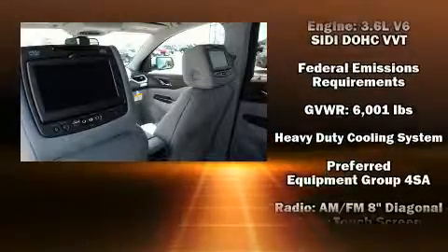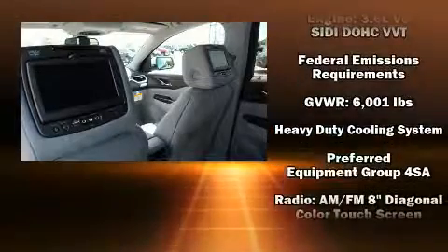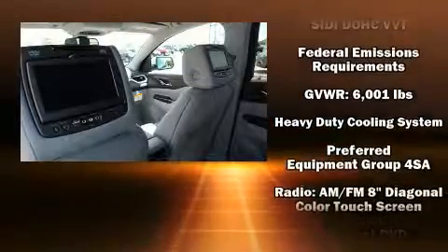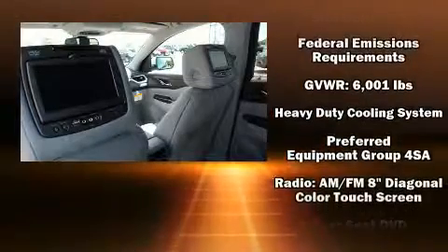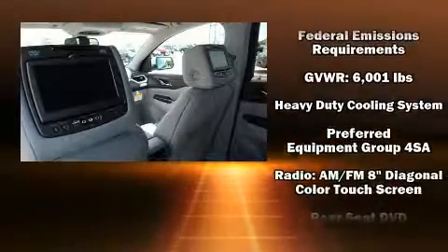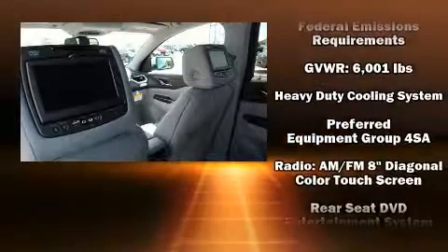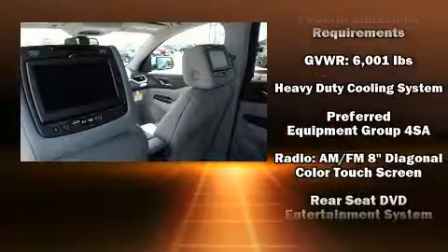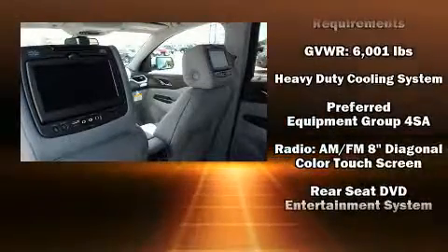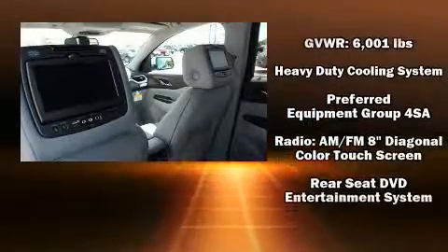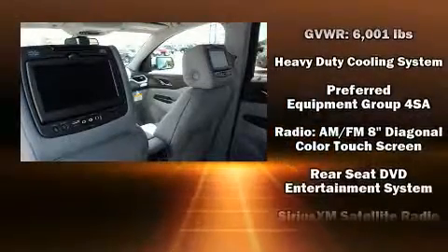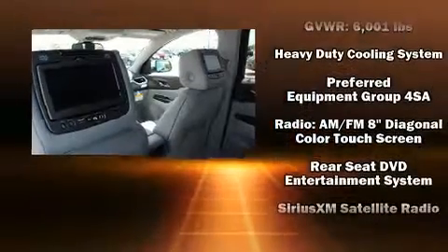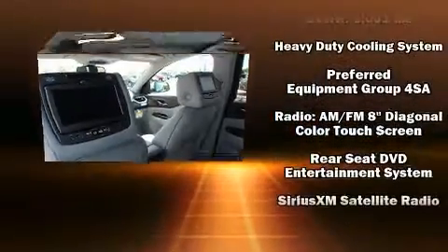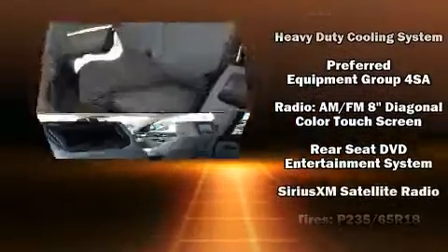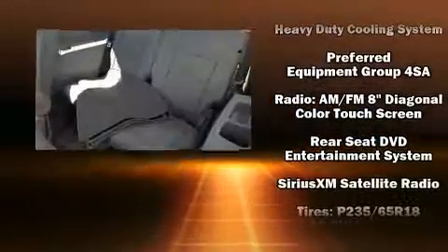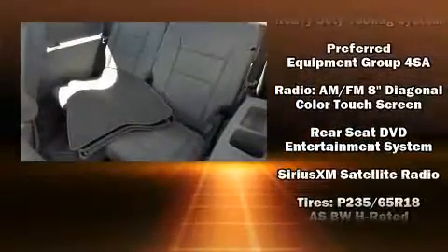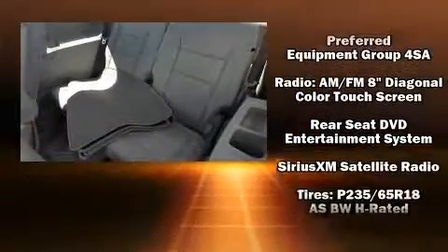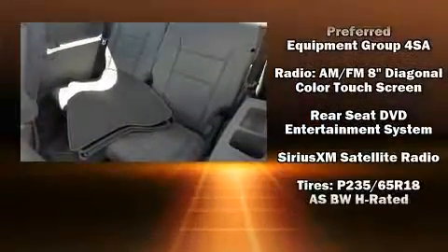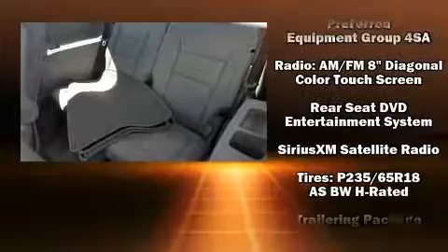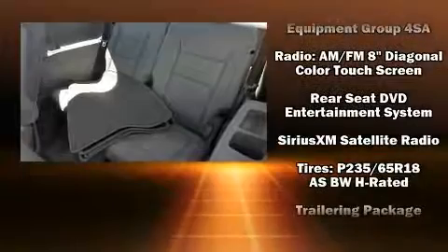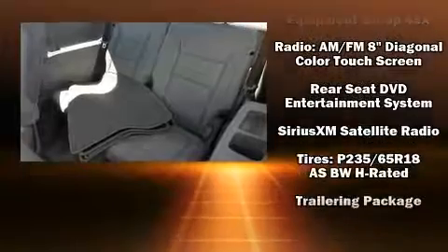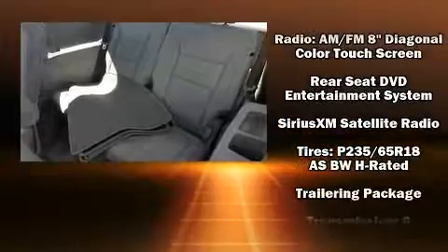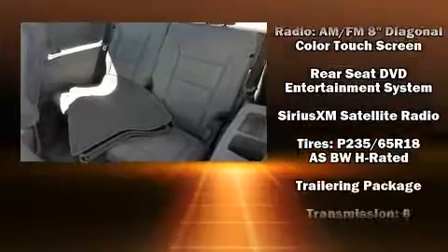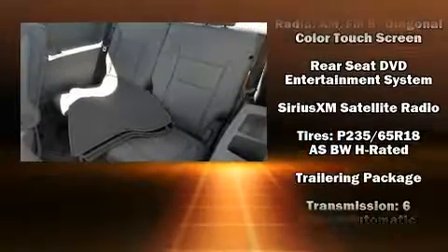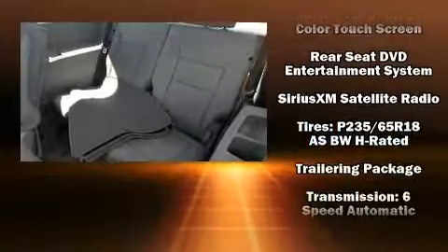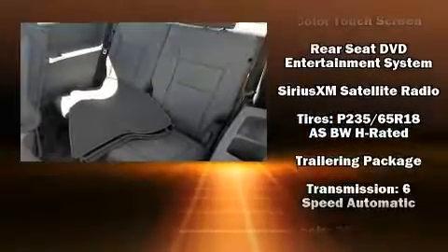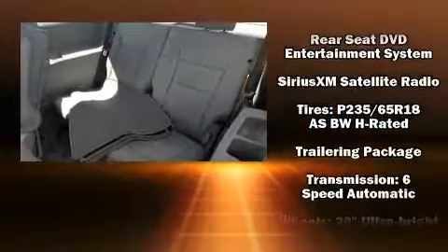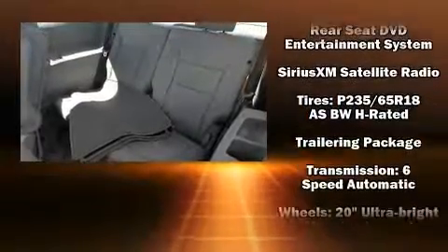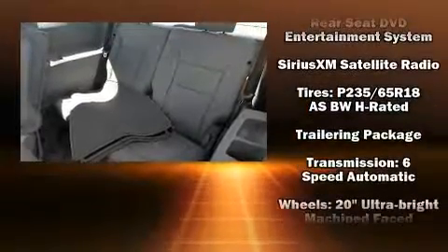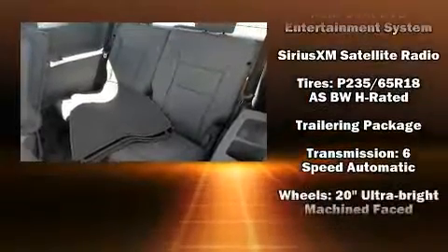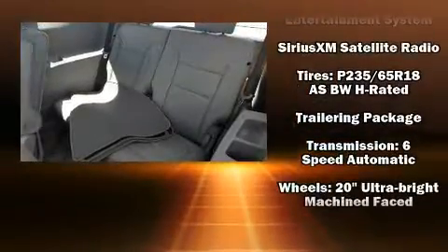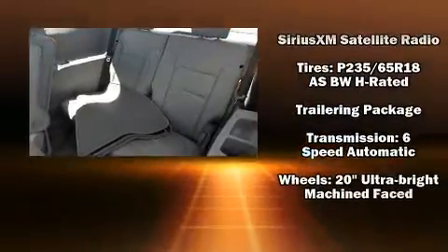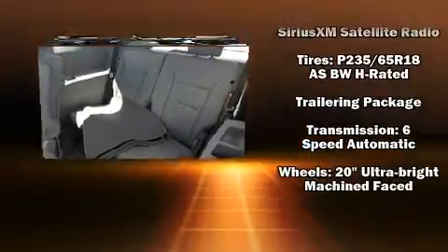Safety equipment has been integrated throughout, including a panic alarm, OnStar, and four-wheel disc brakes with ABS.